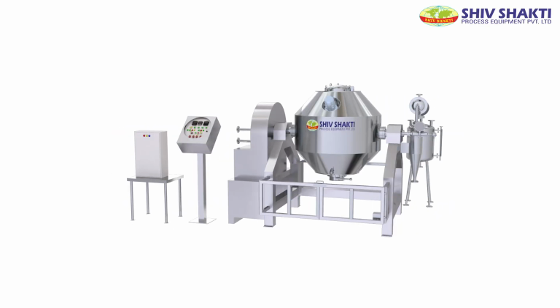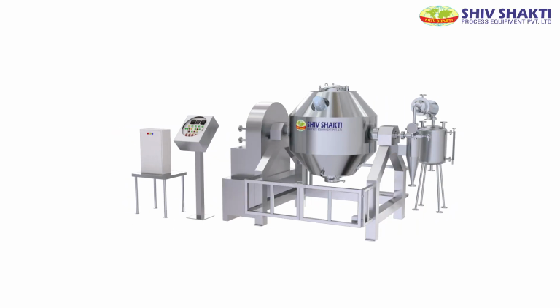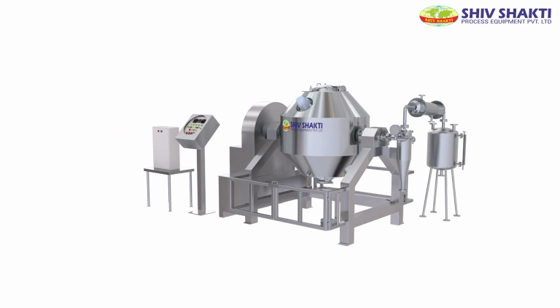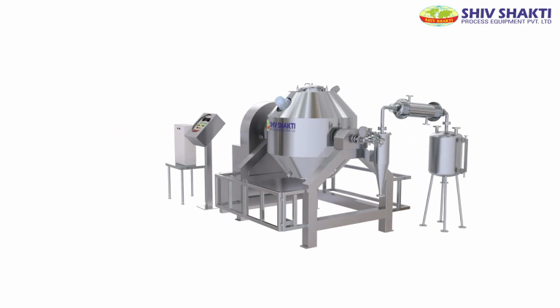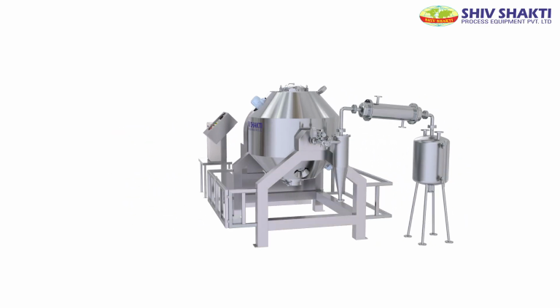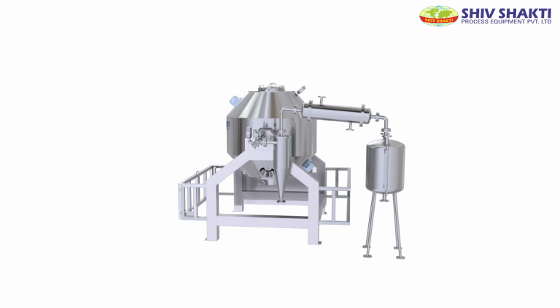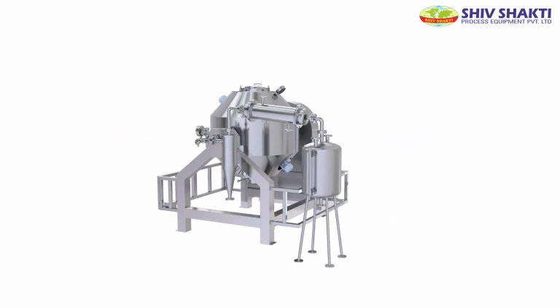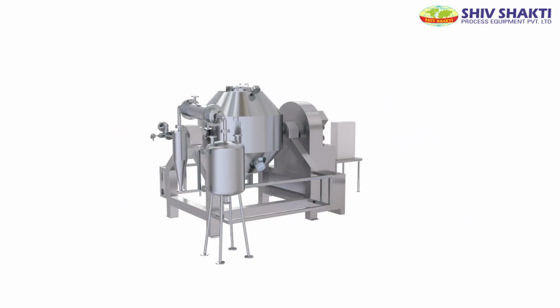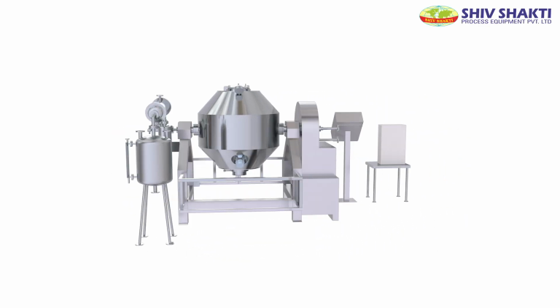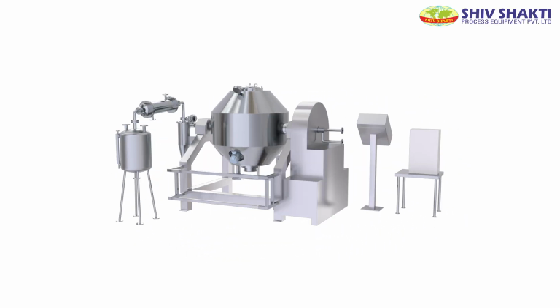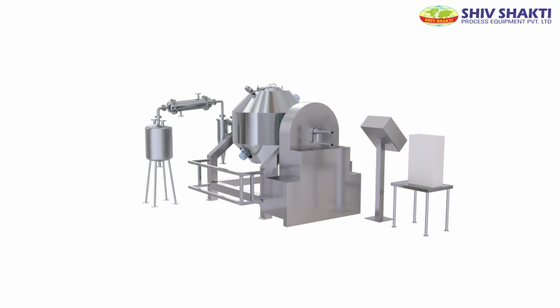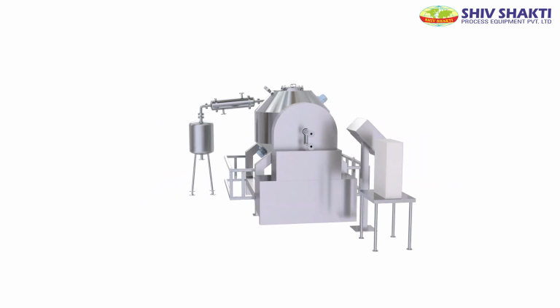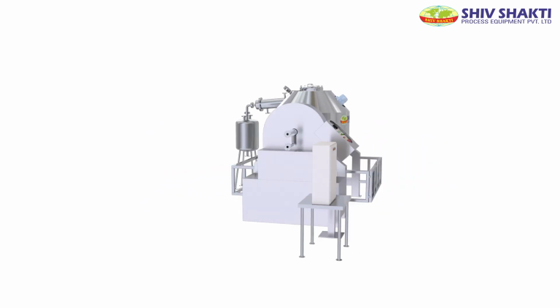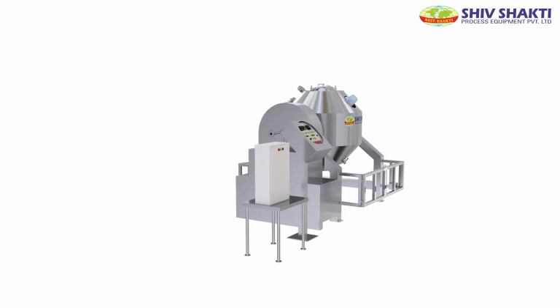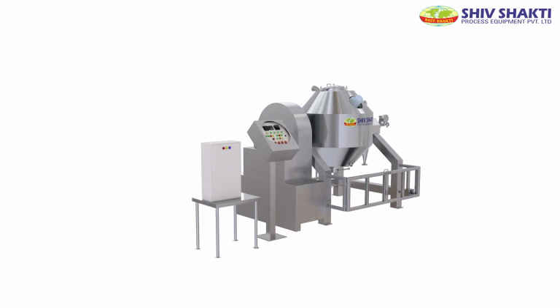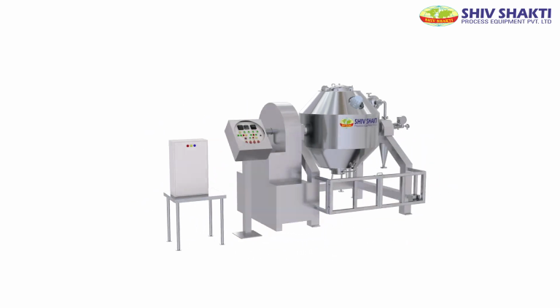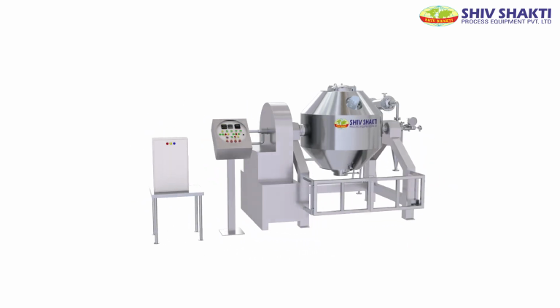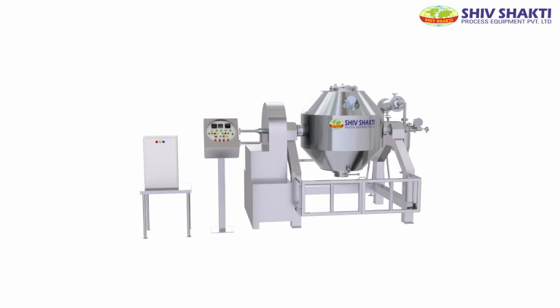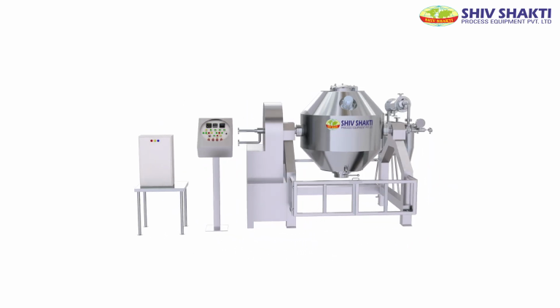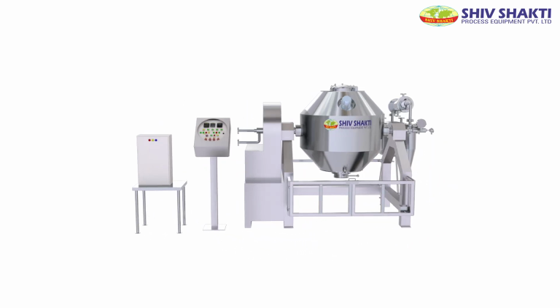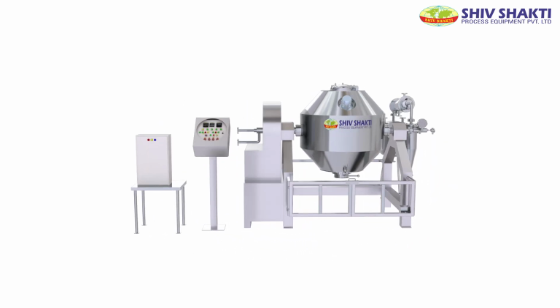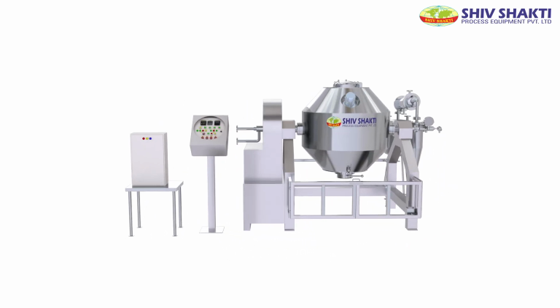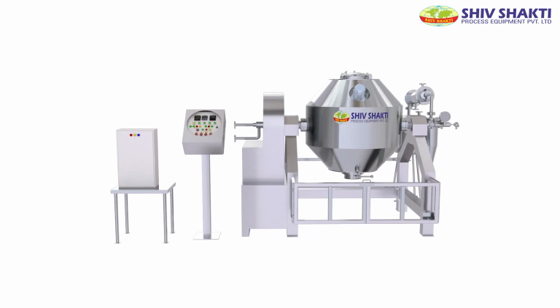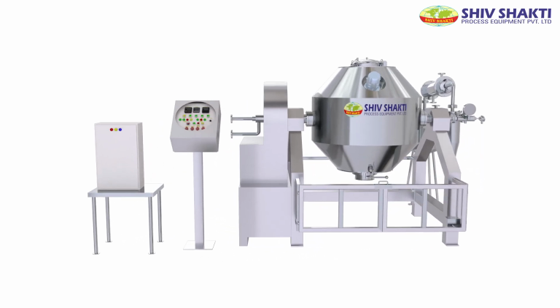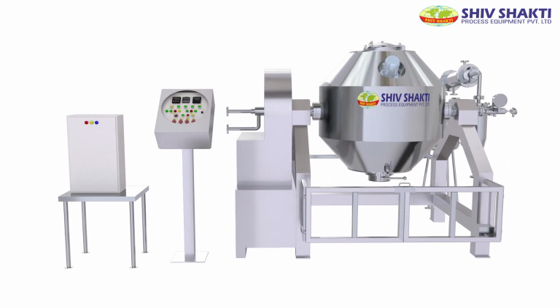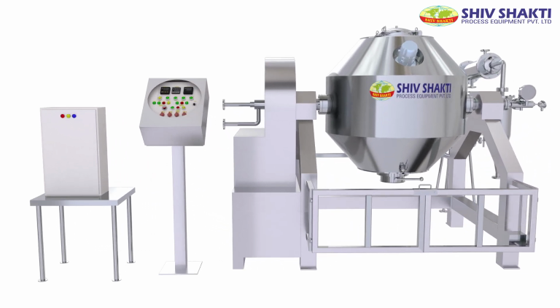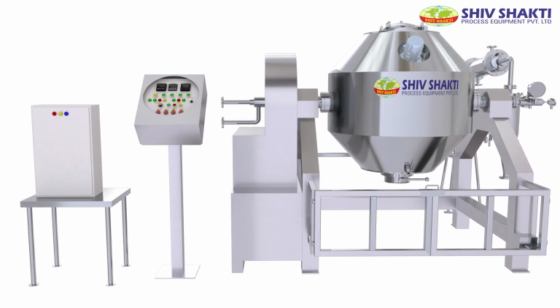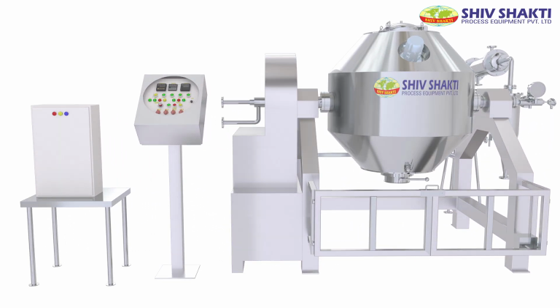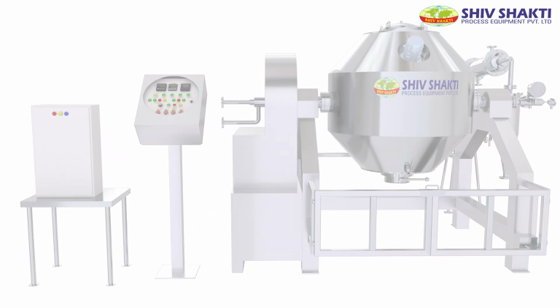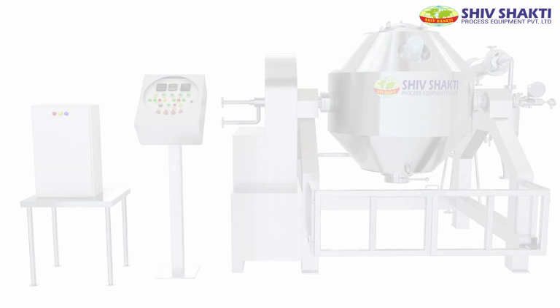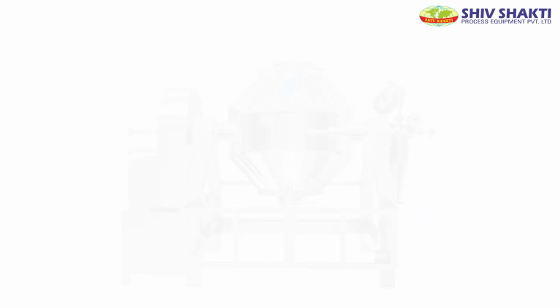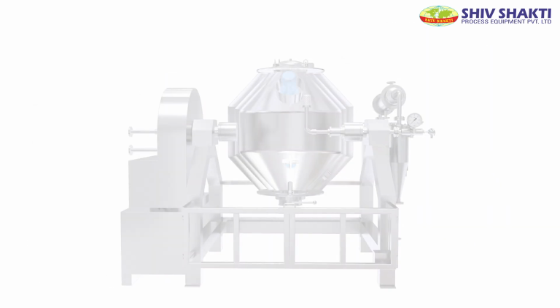Shivshakti, Pioneers in Drying and Separation Technology. Rotocone Vacuum Dryer.